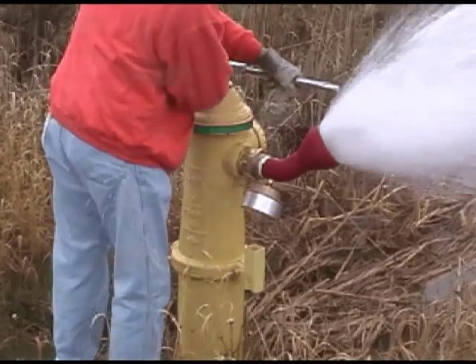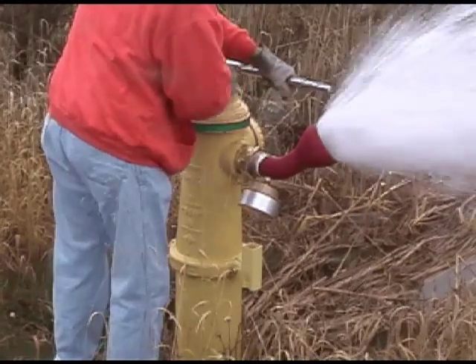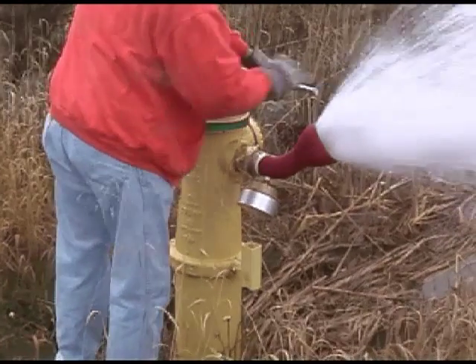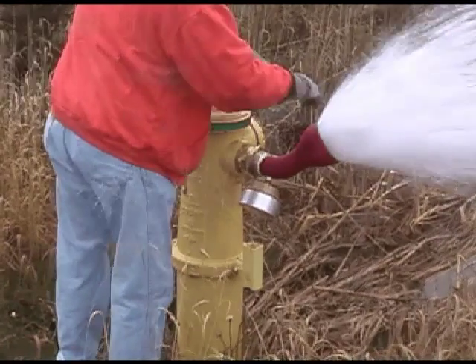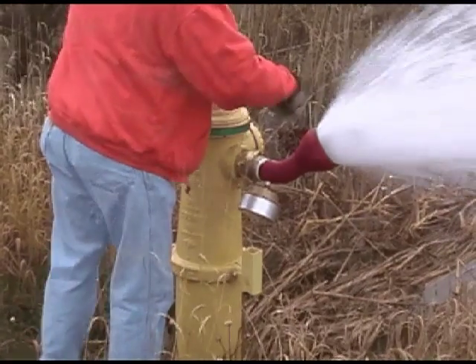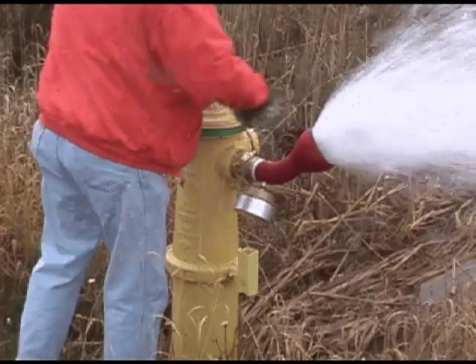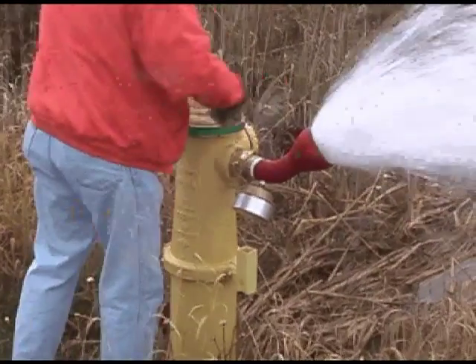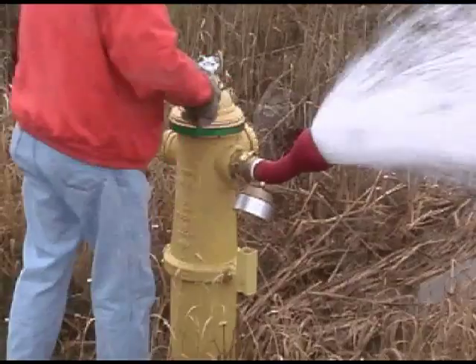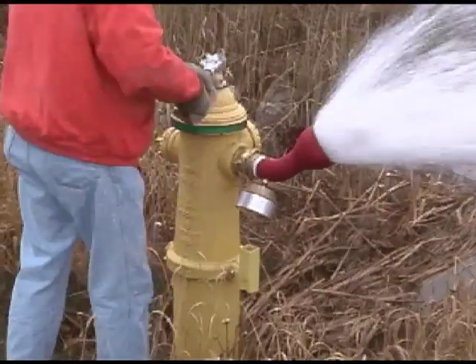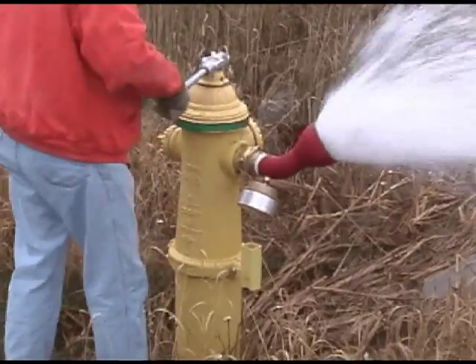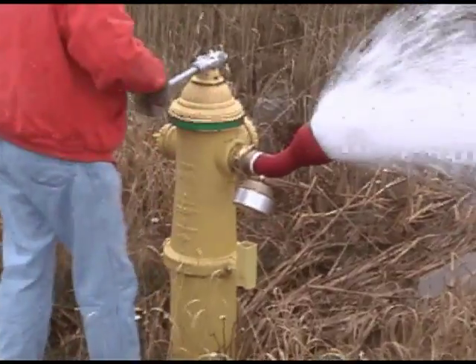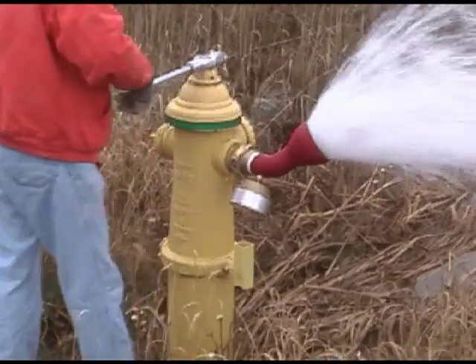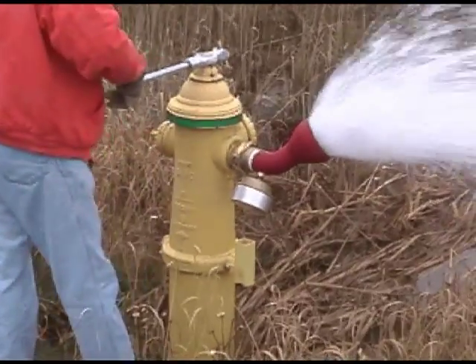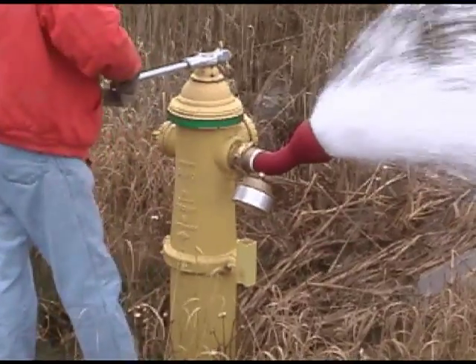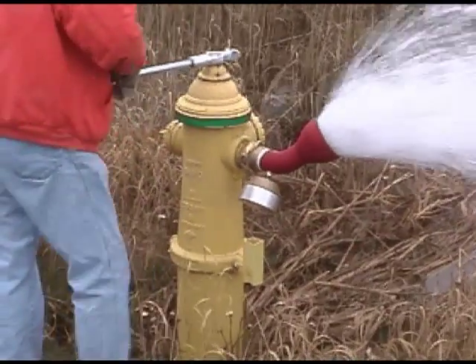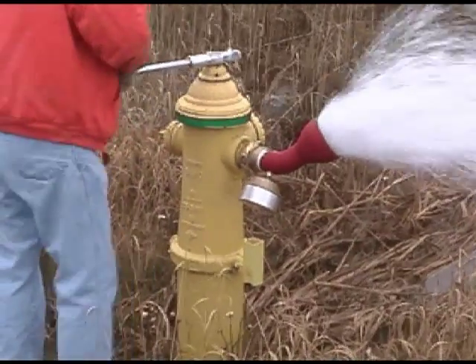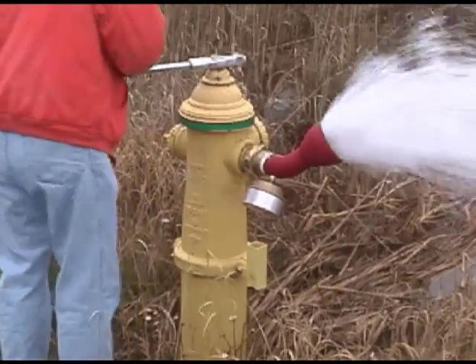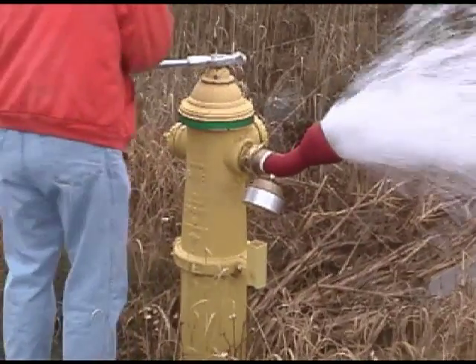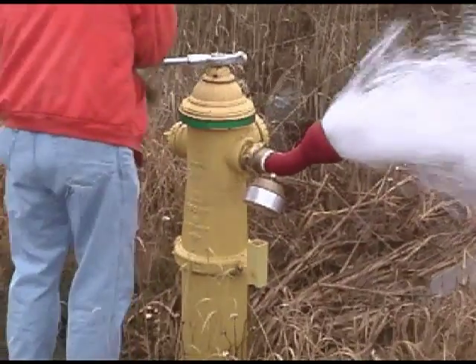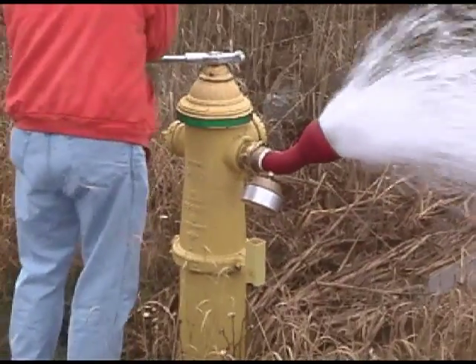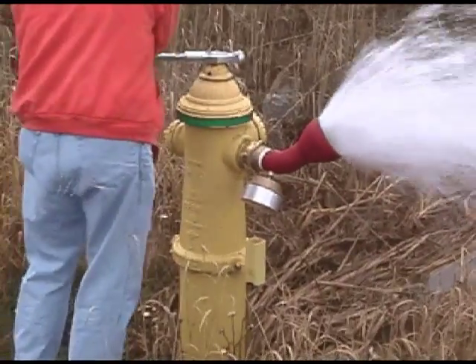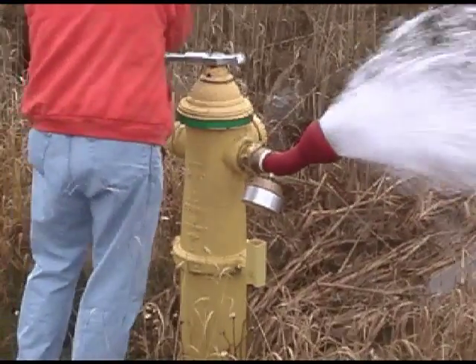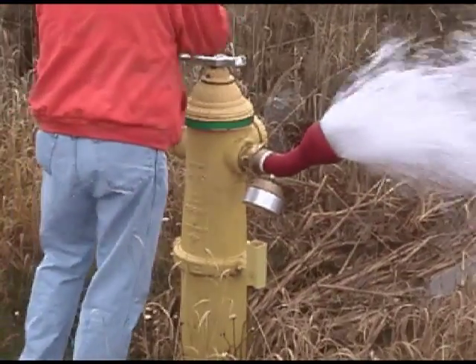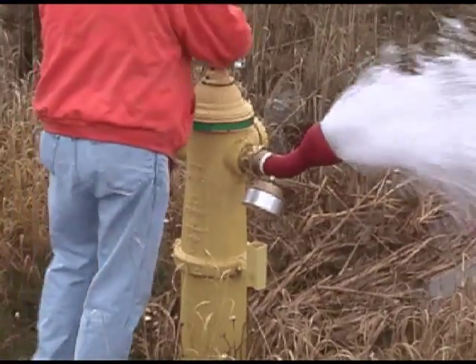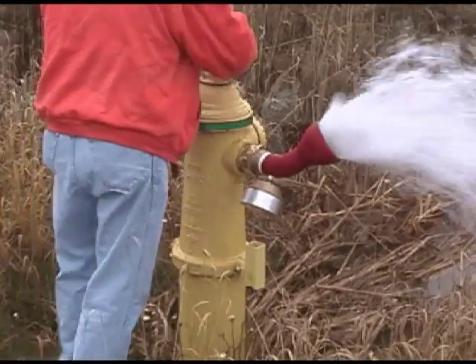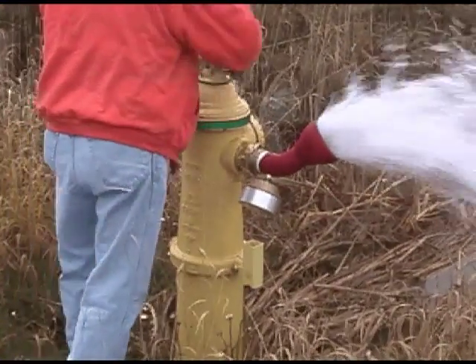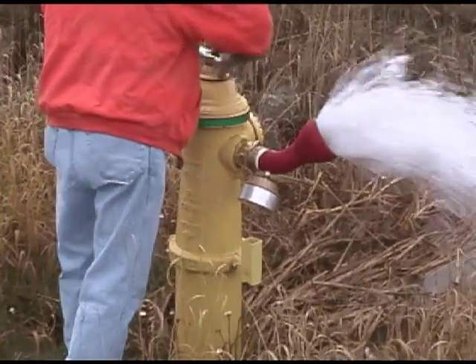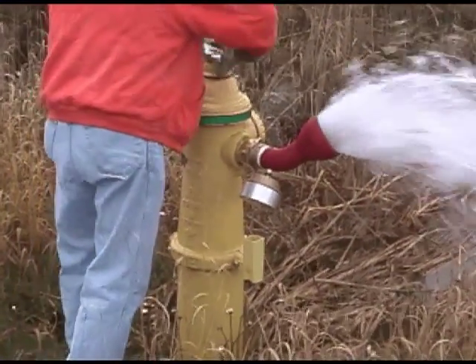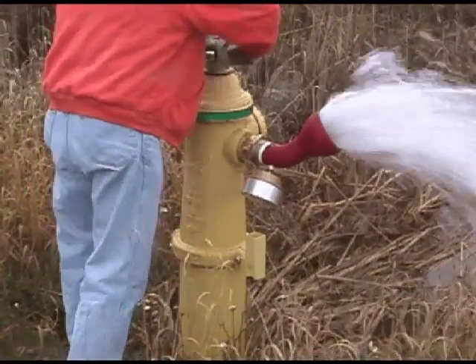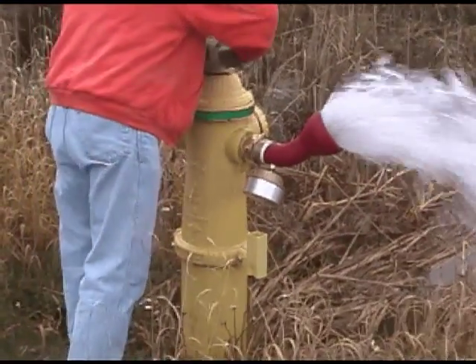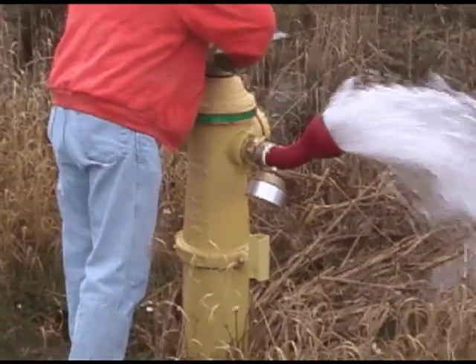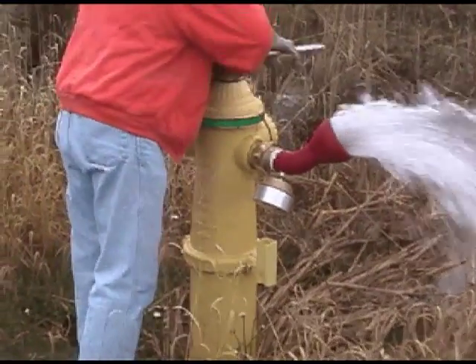Be sure to close the hydrant slowly. Rapidly closing a hydrant can cause water hammers.